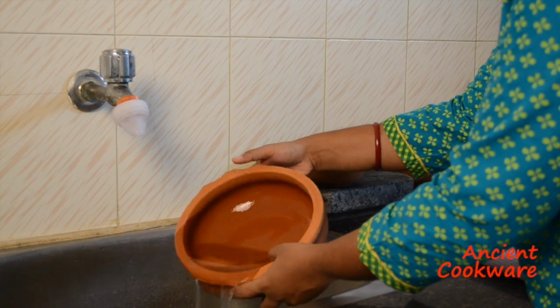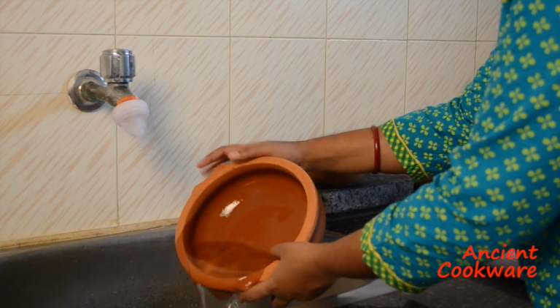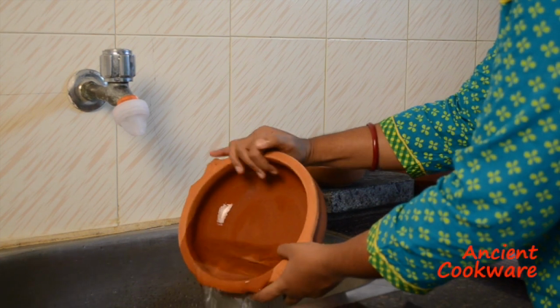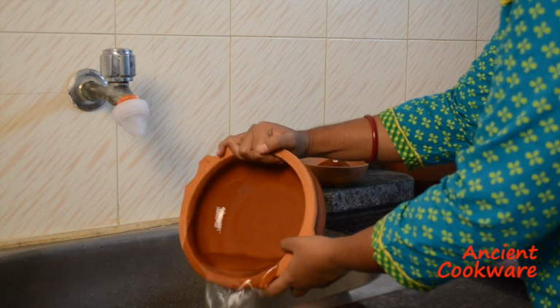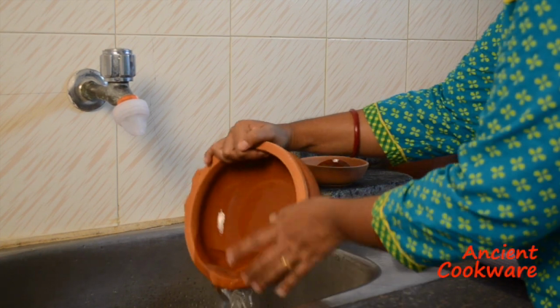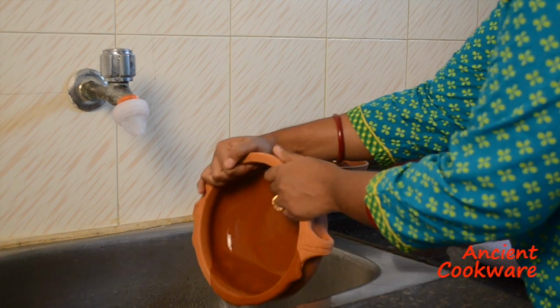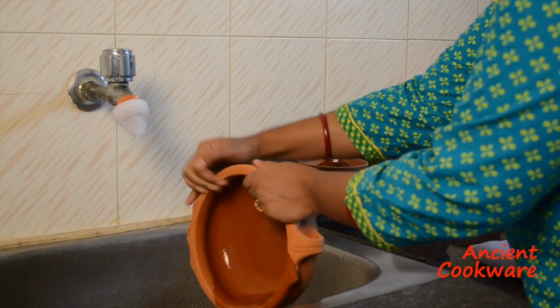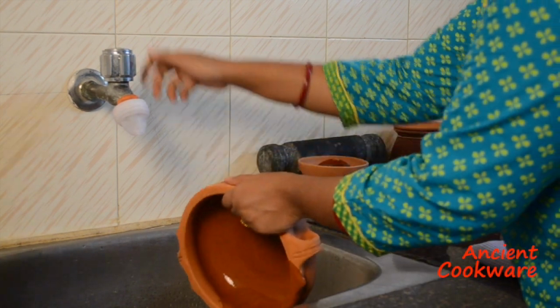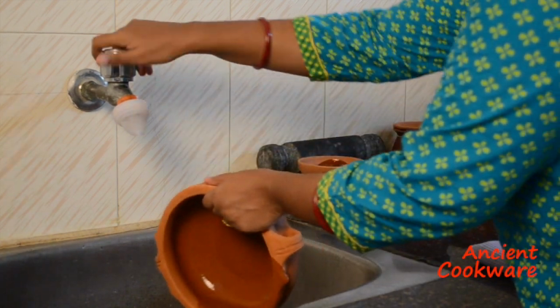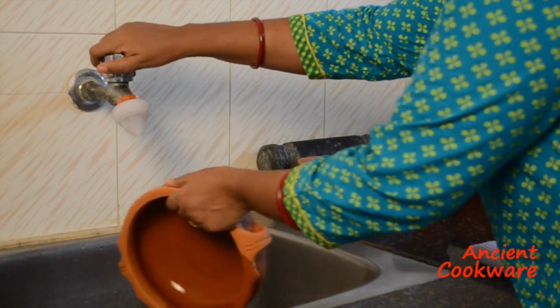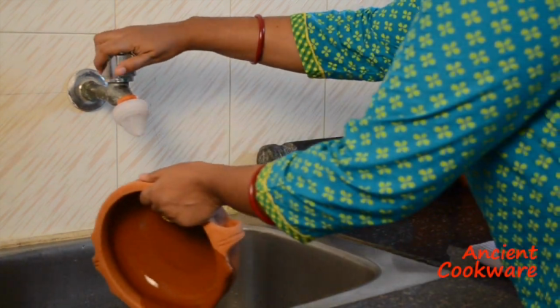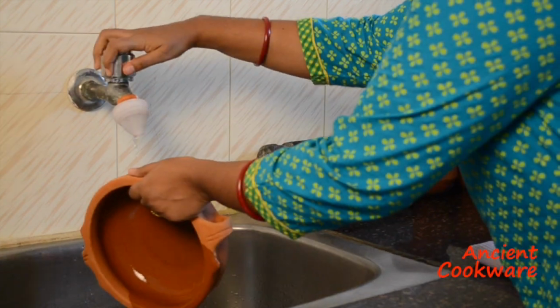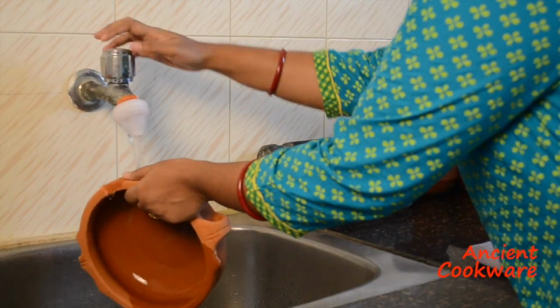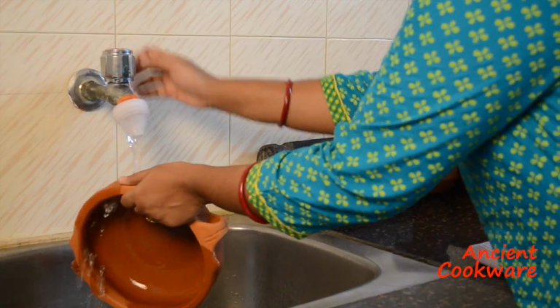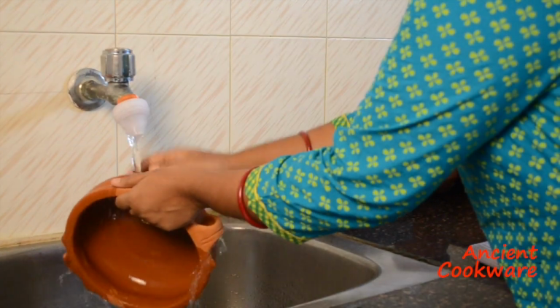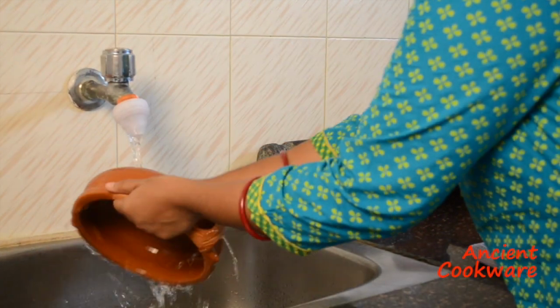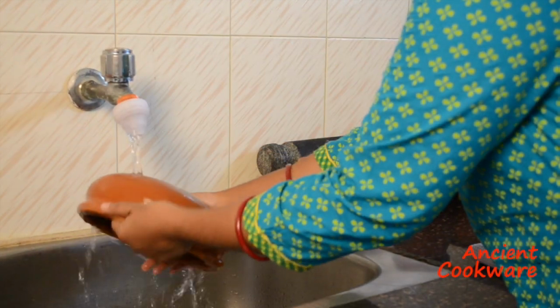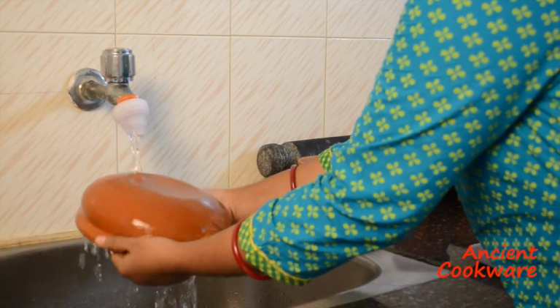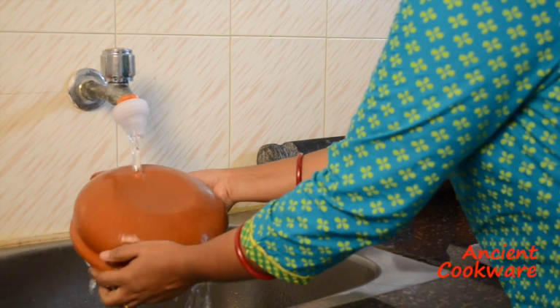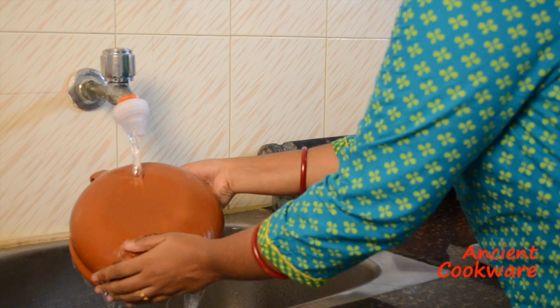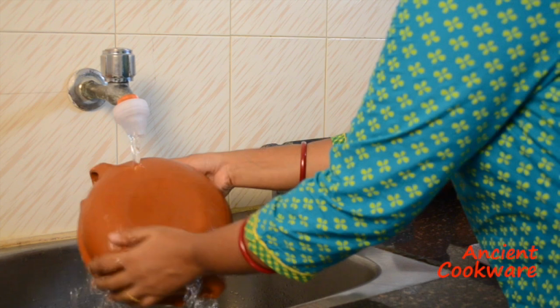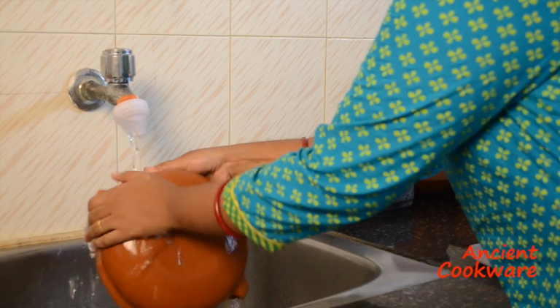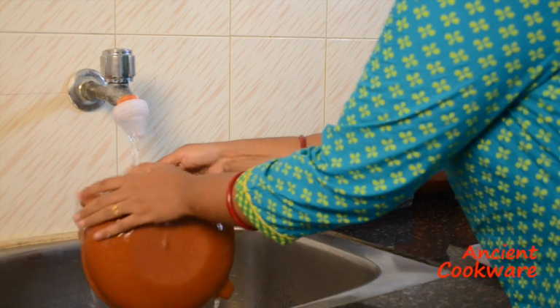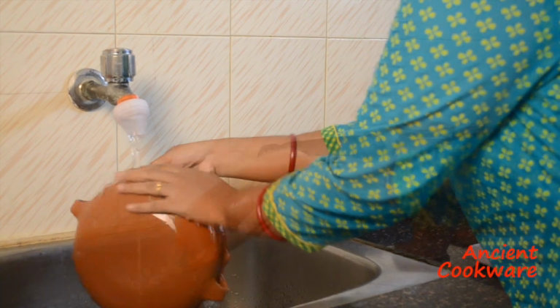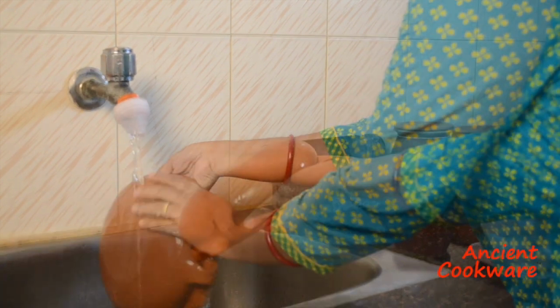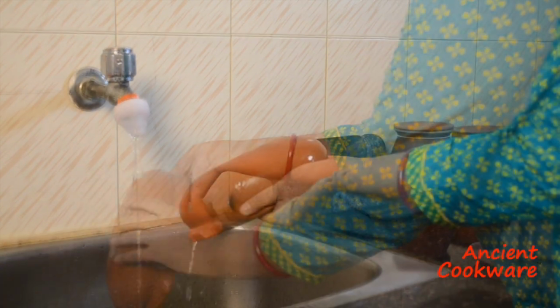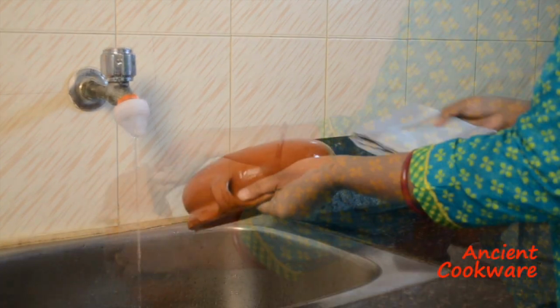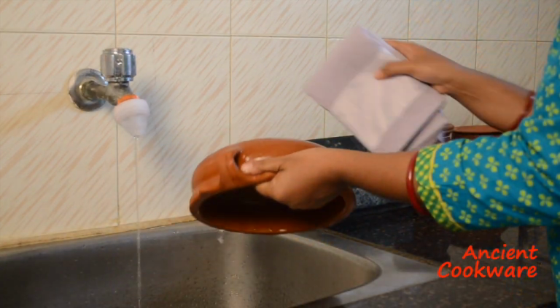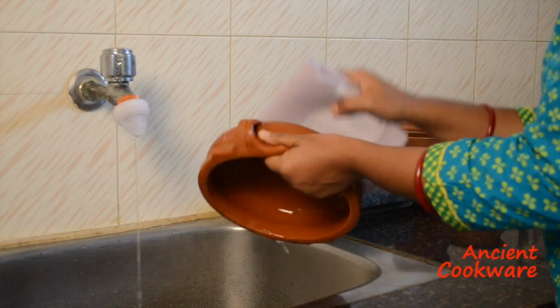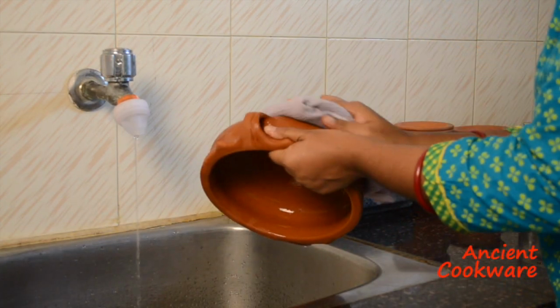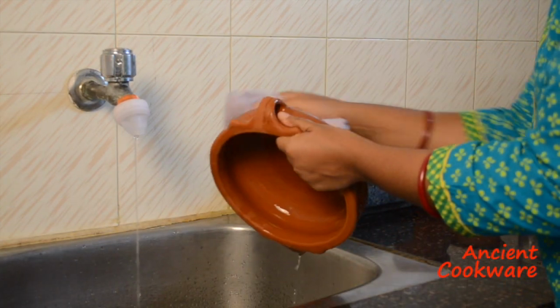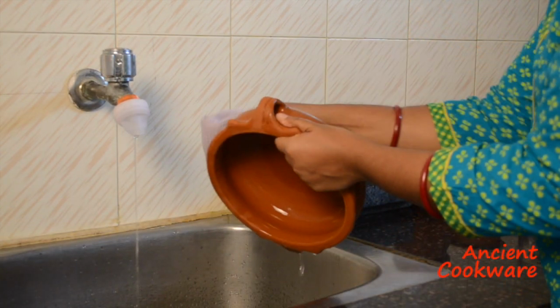After the soaking, give the clay pot a good rinse again and thoroughly dry the pot.